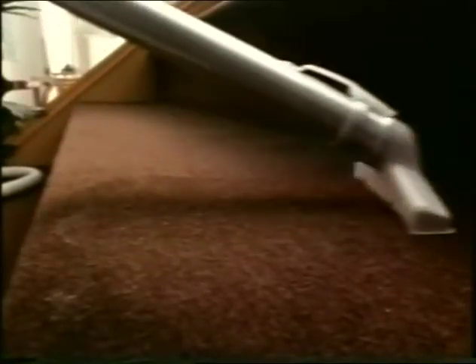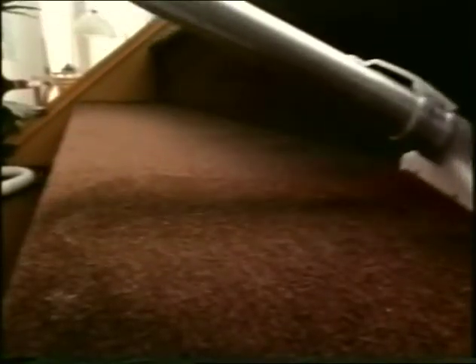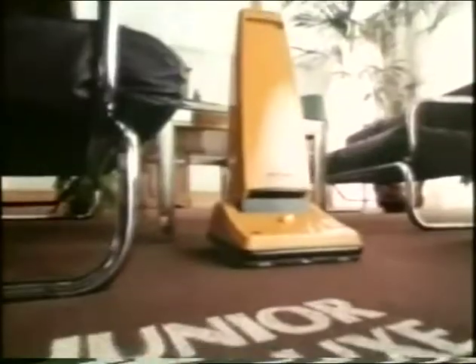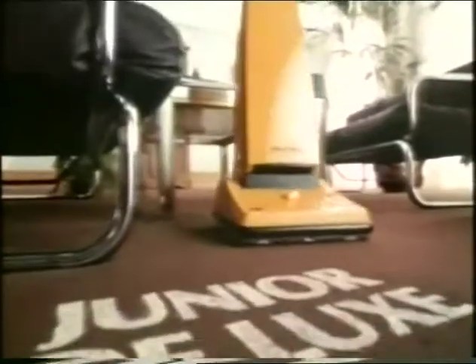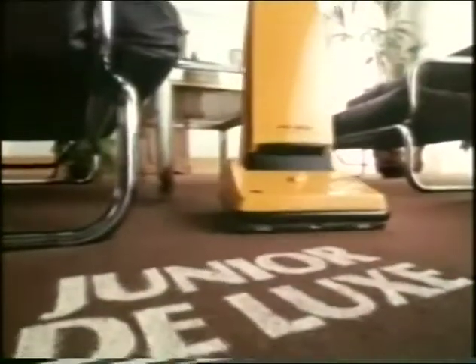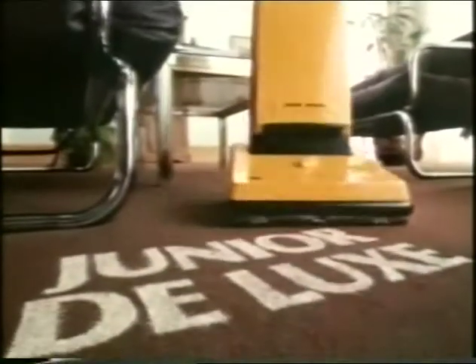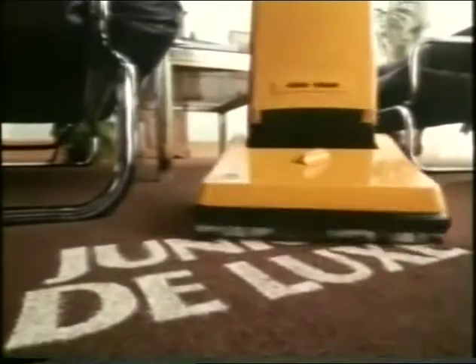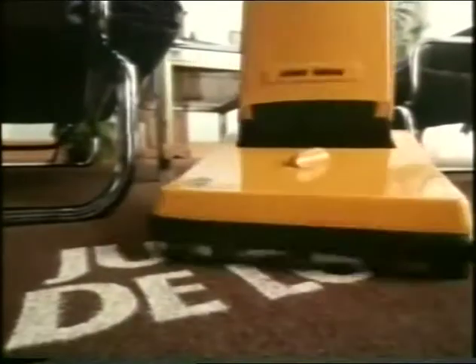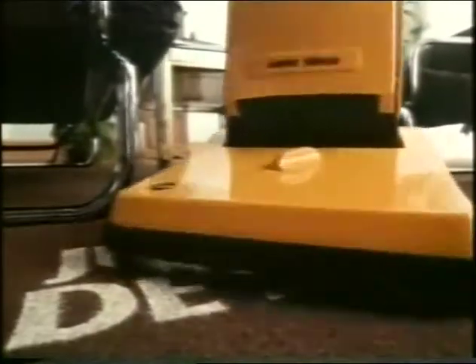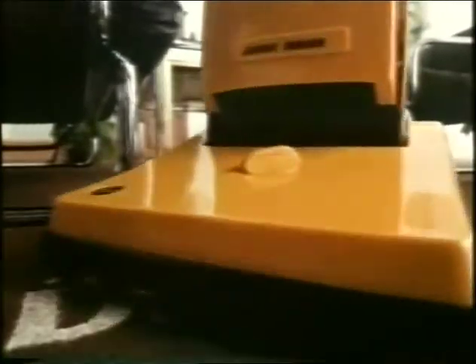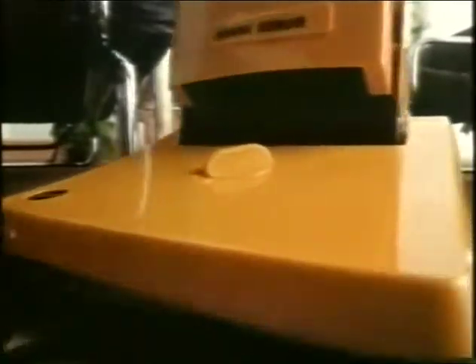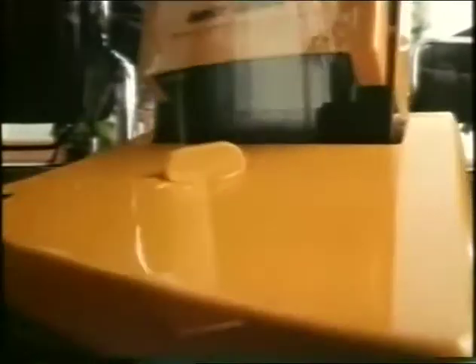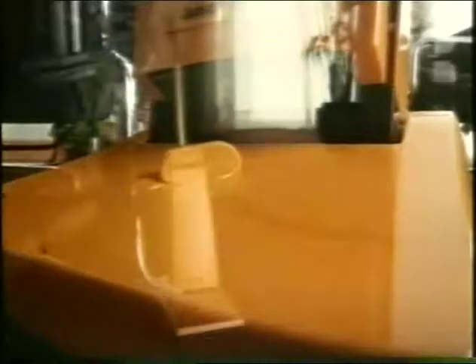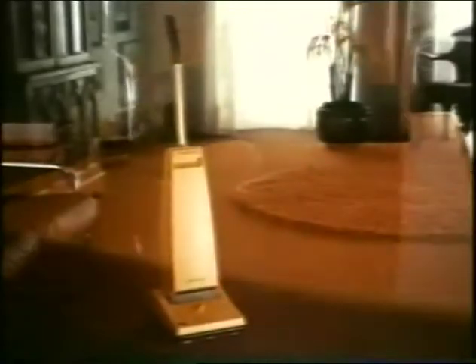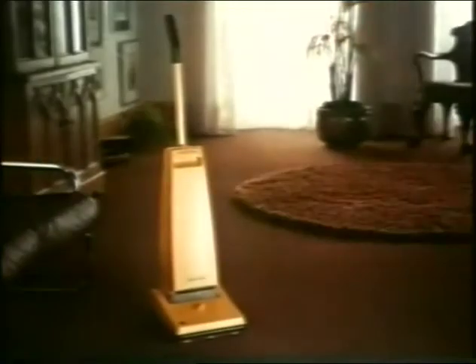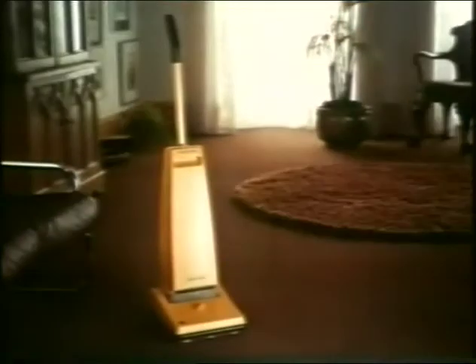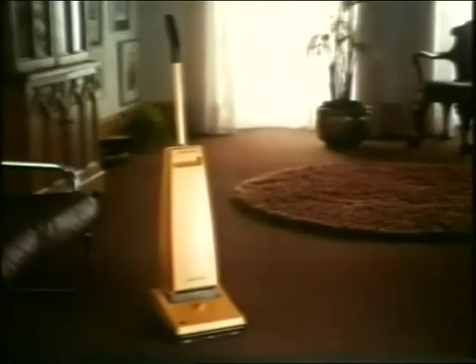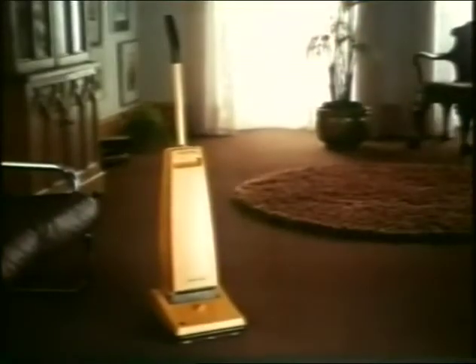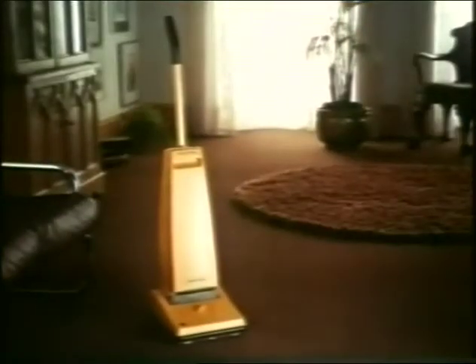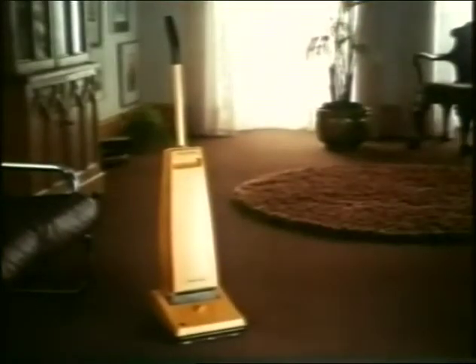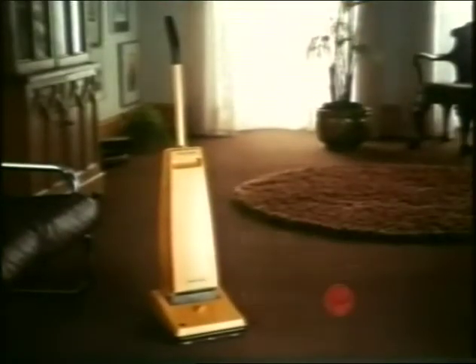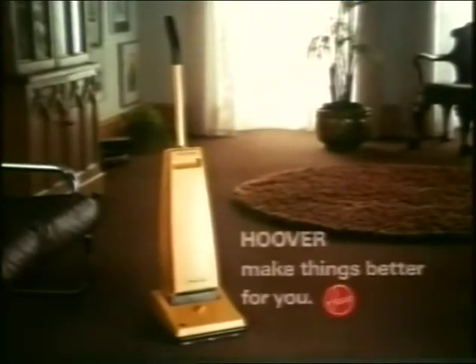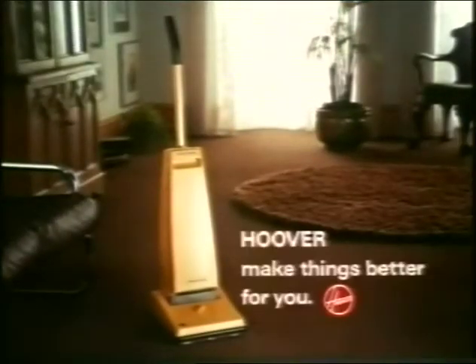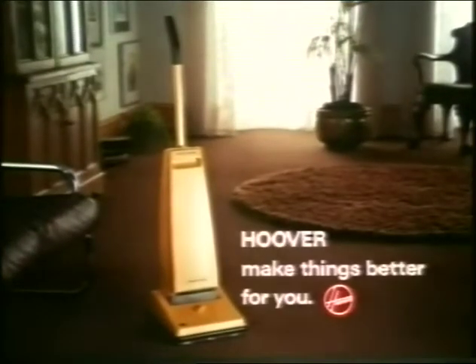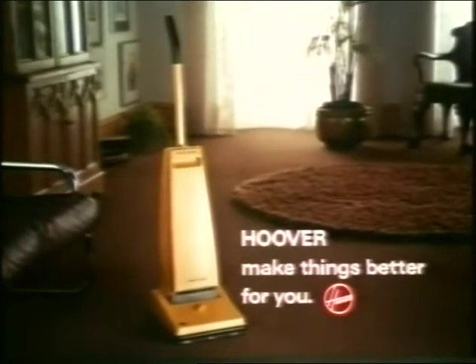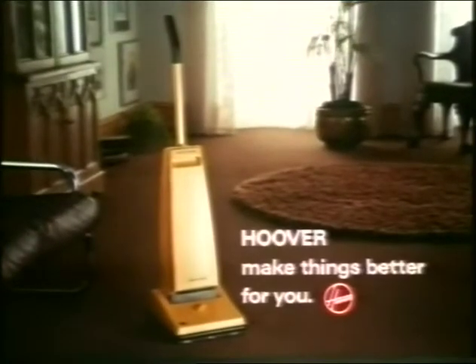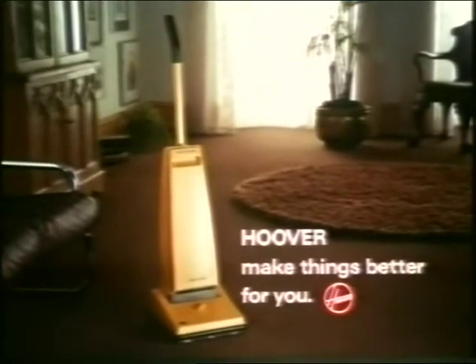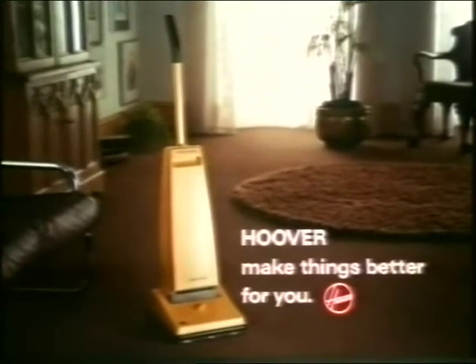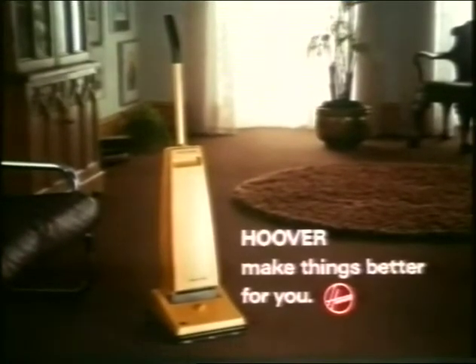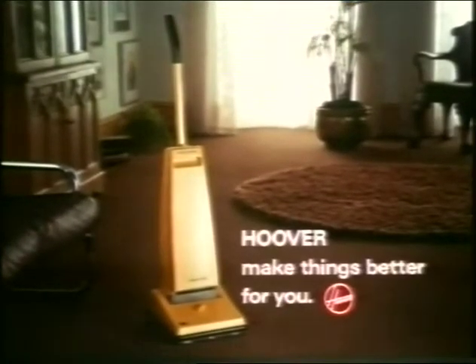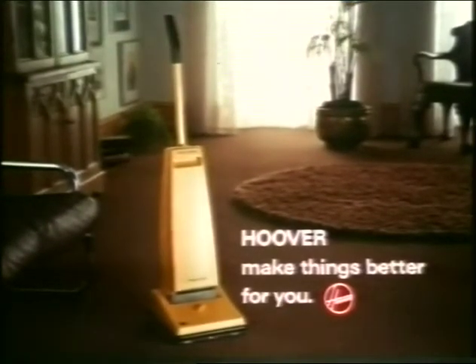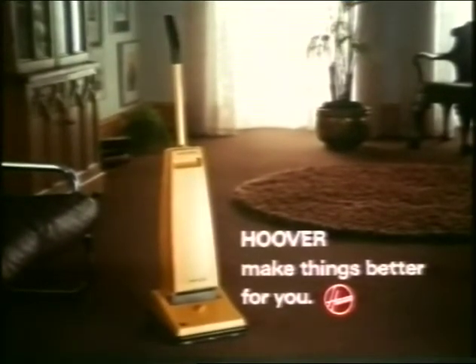Insist on the new Hoover Junior Deluxe. It's a whole home cleaning system in one.